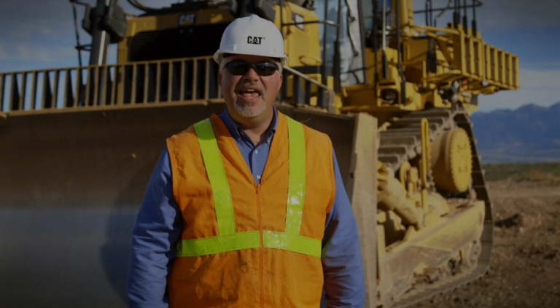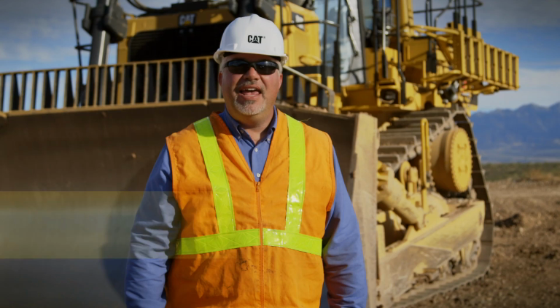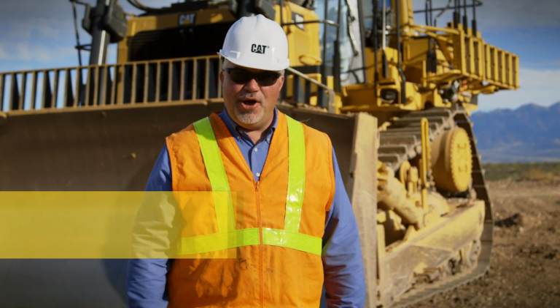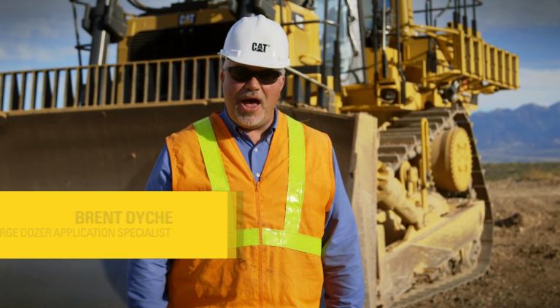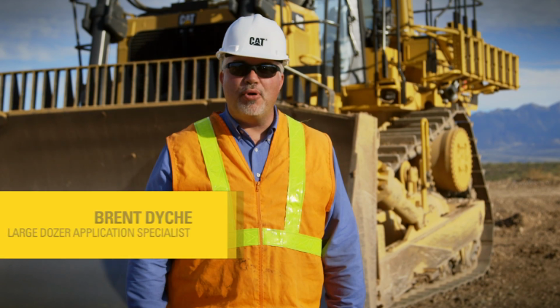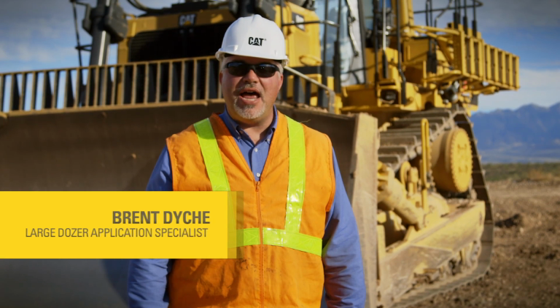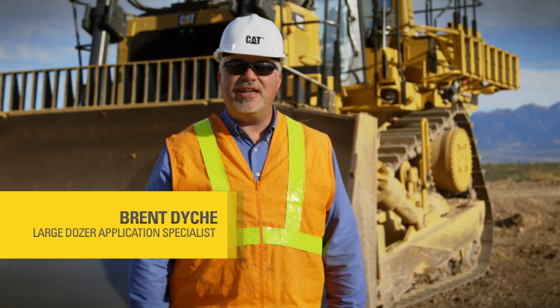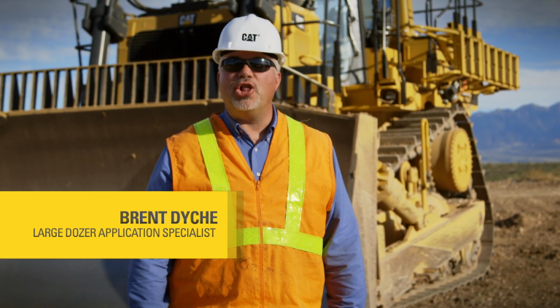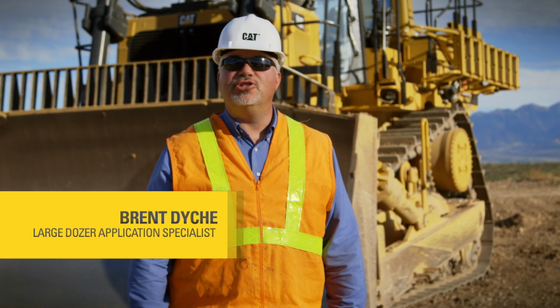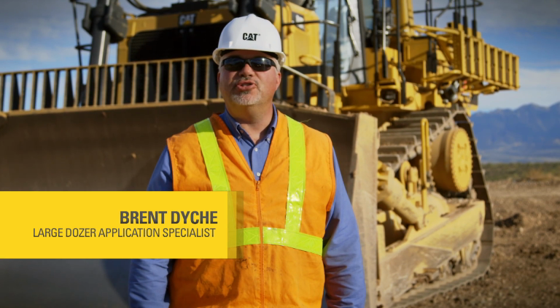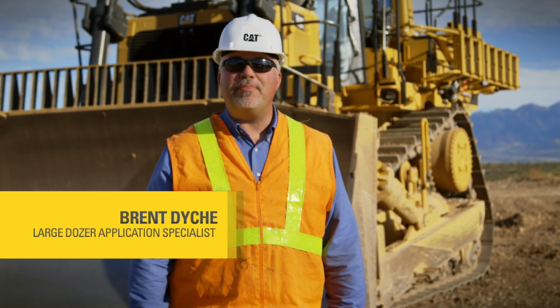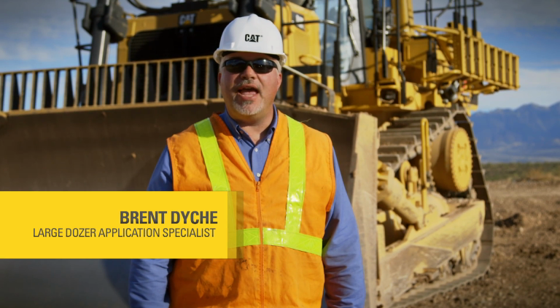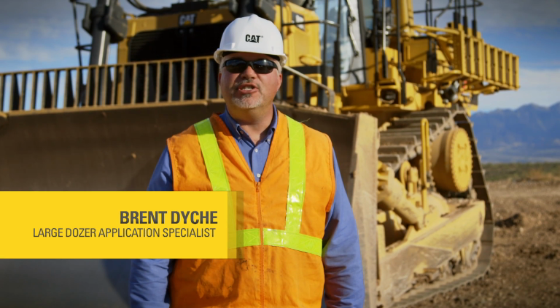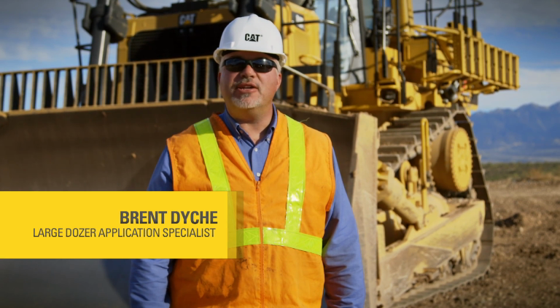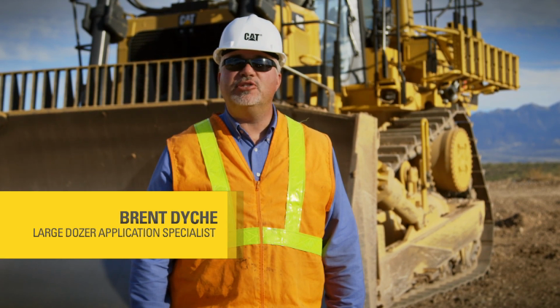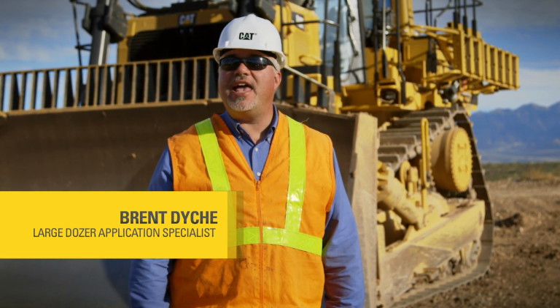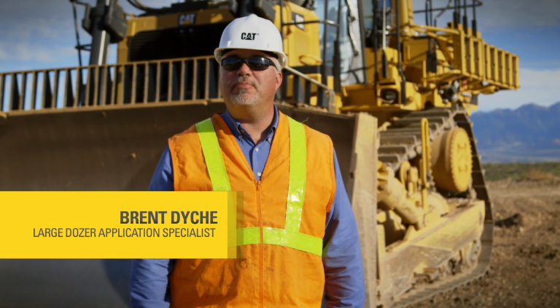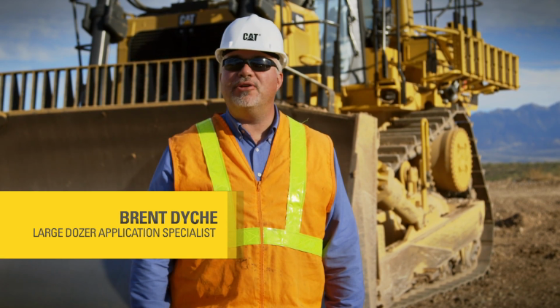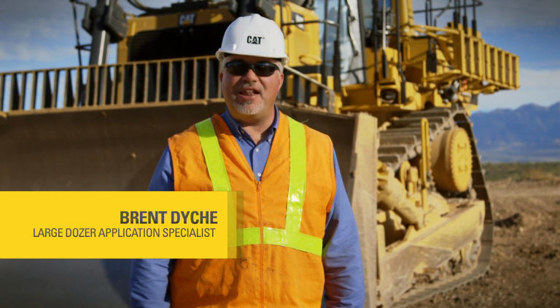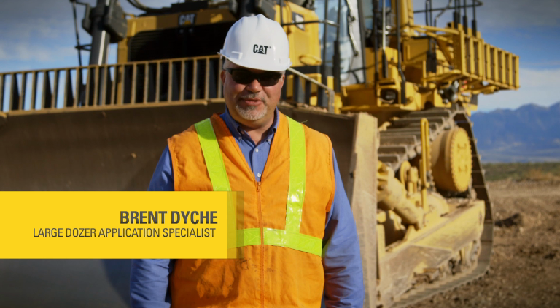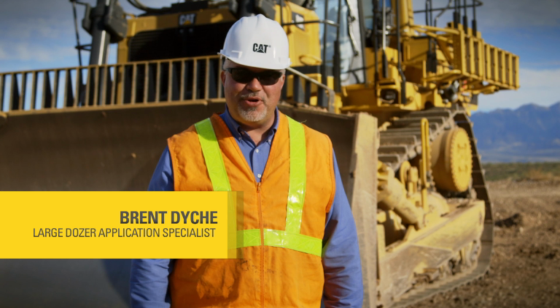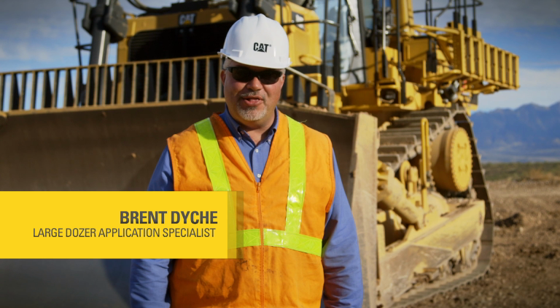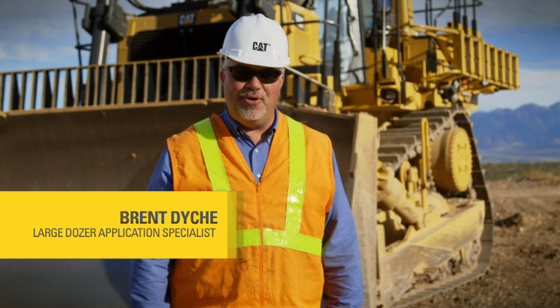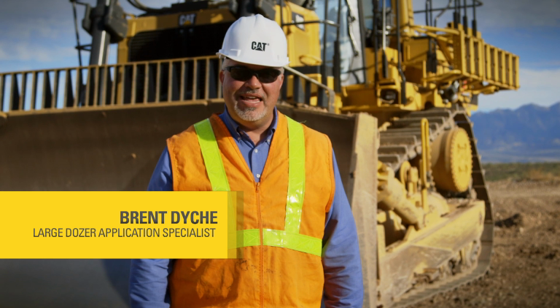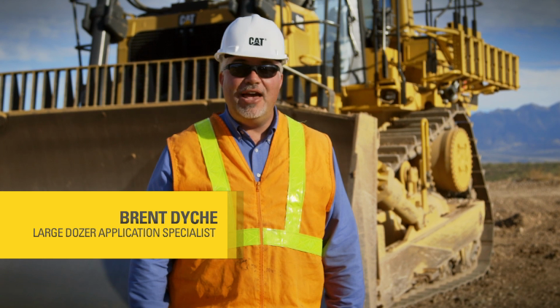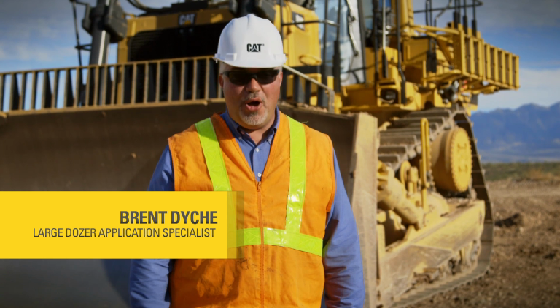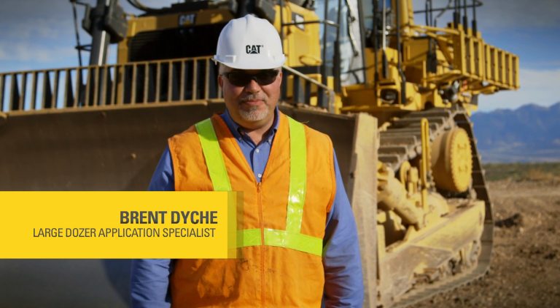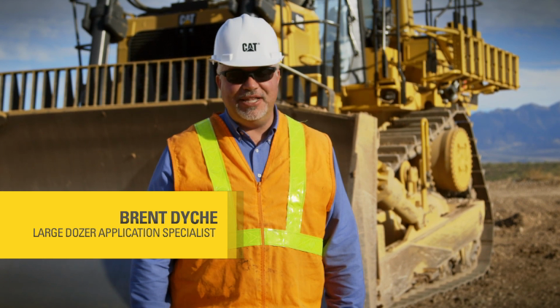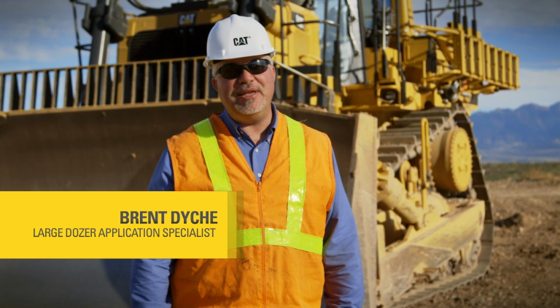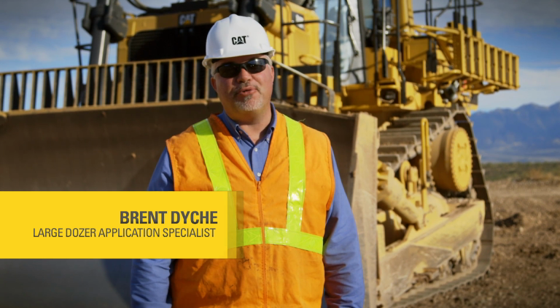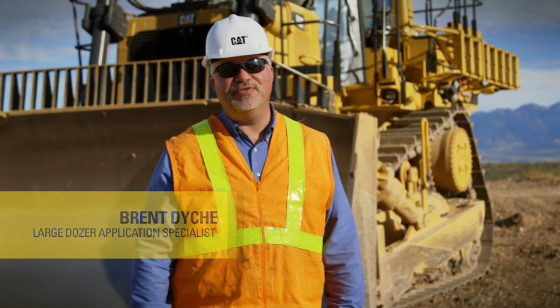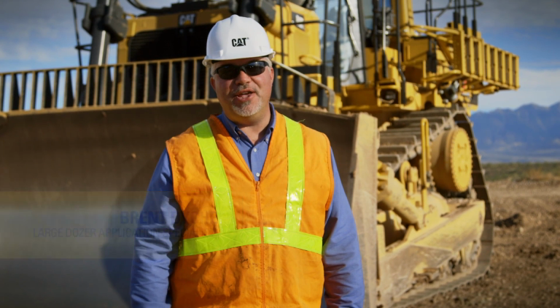Hello, I'm Brent Dyke, a Large Dozer Application Specialist with Caterpillar out of East Peoria, Illinois, and welcome to this Meet the Pros video.